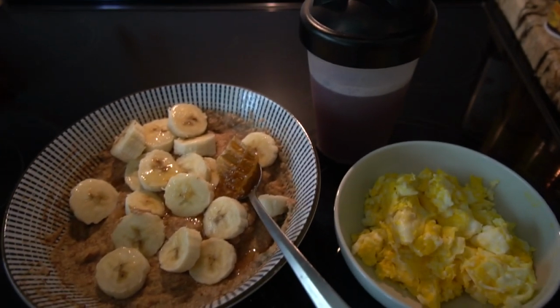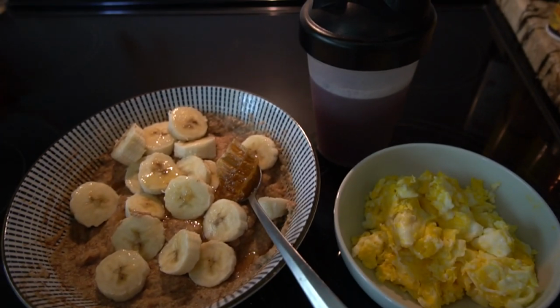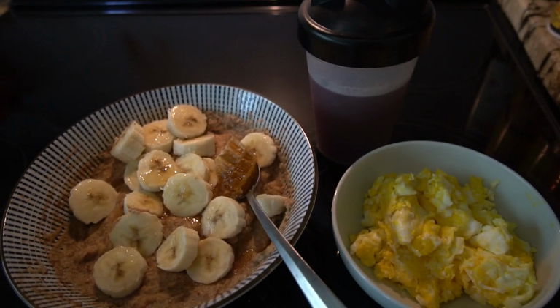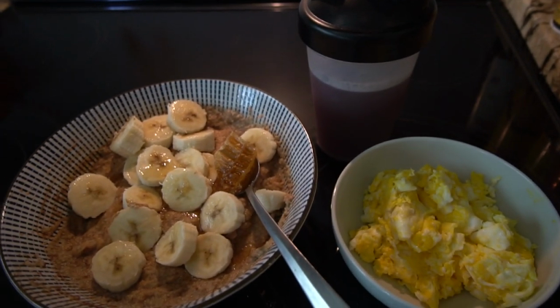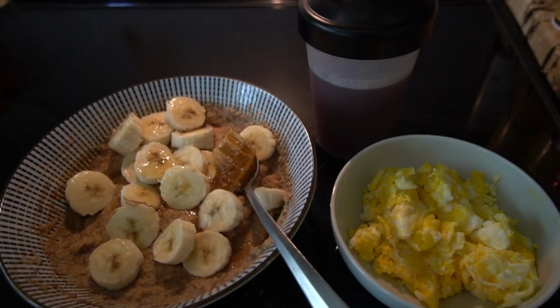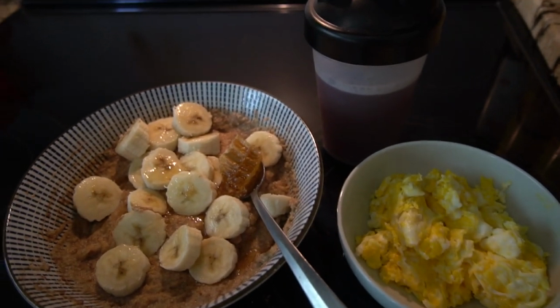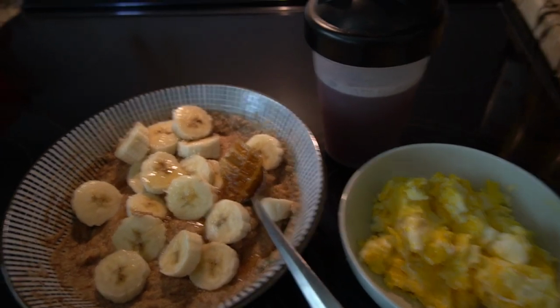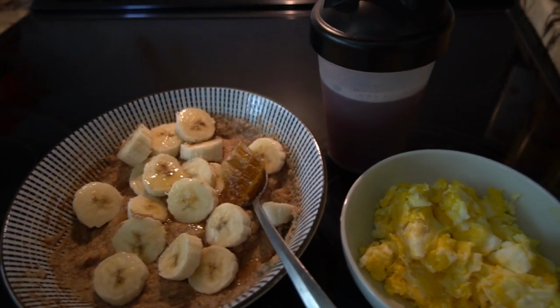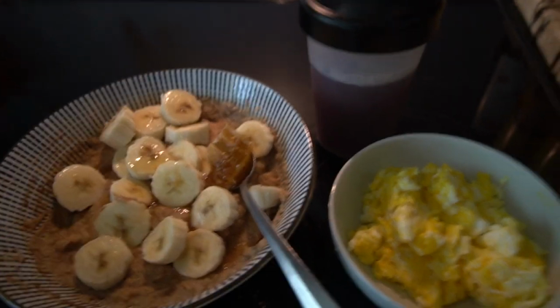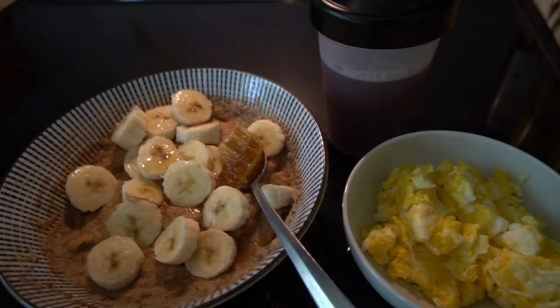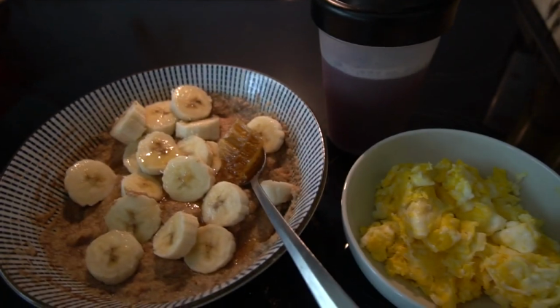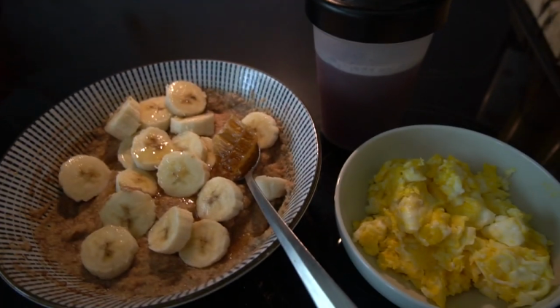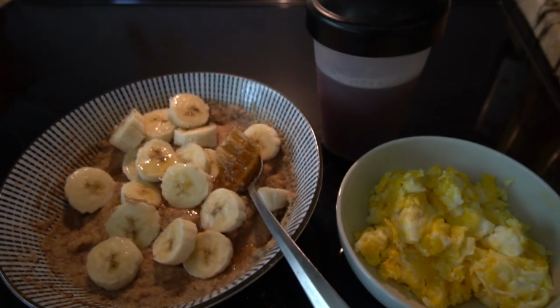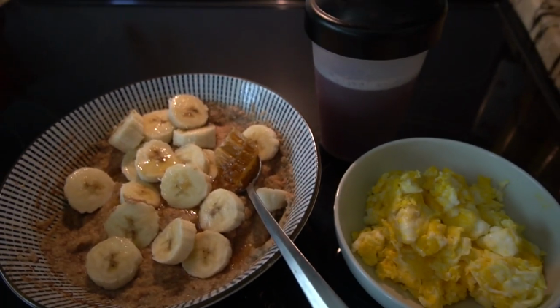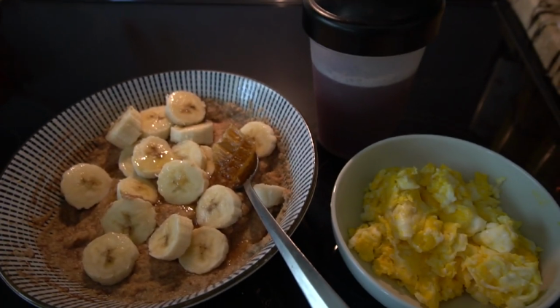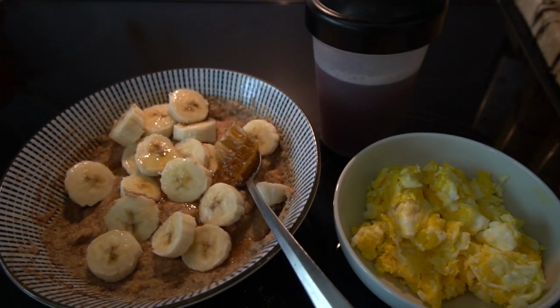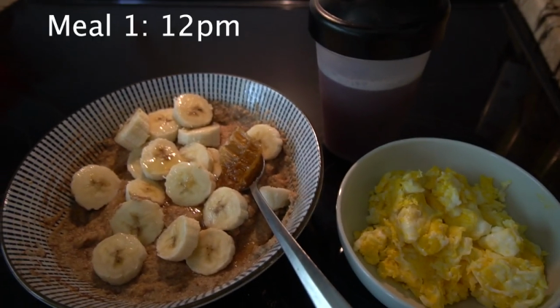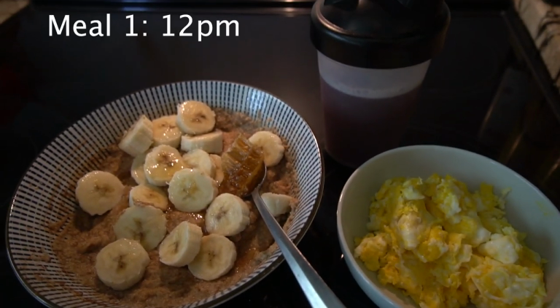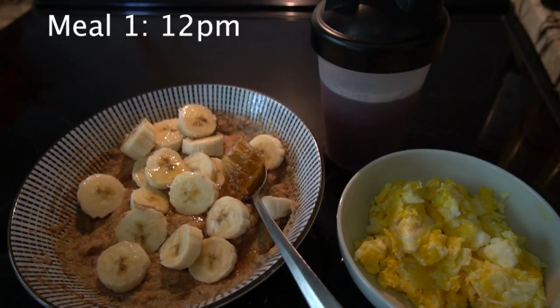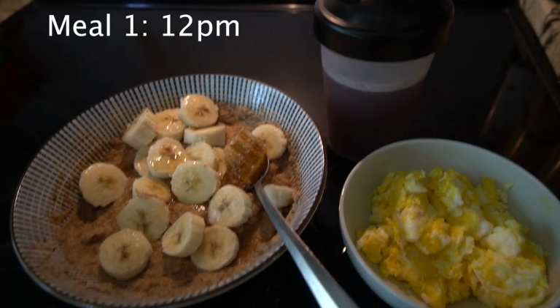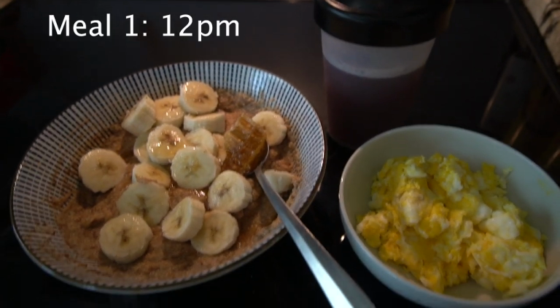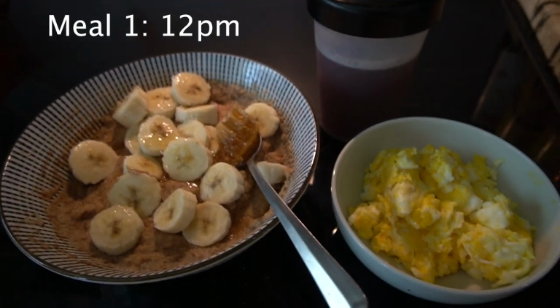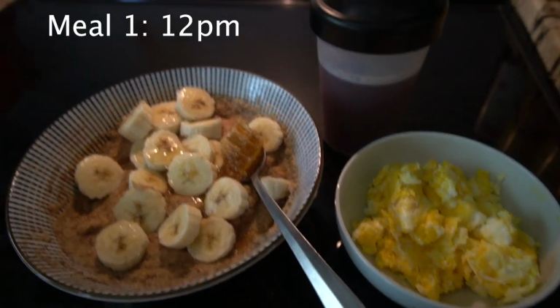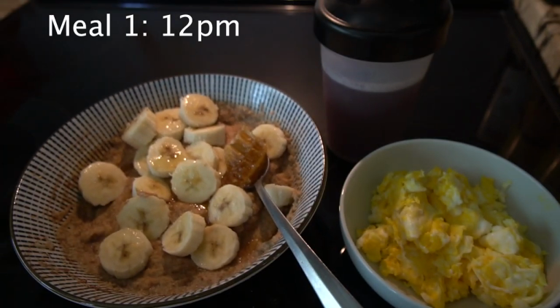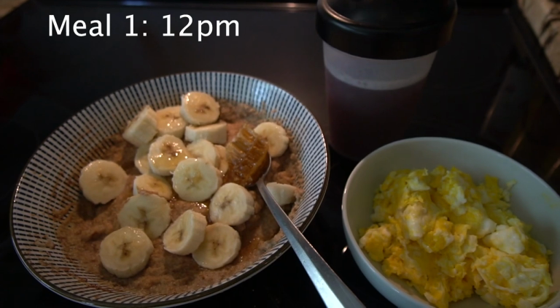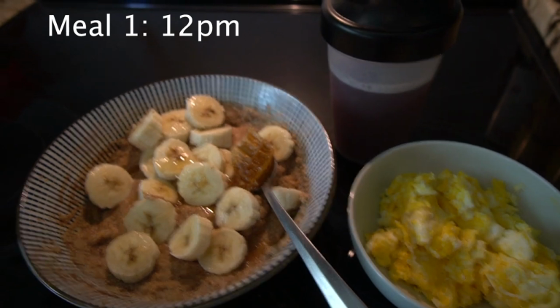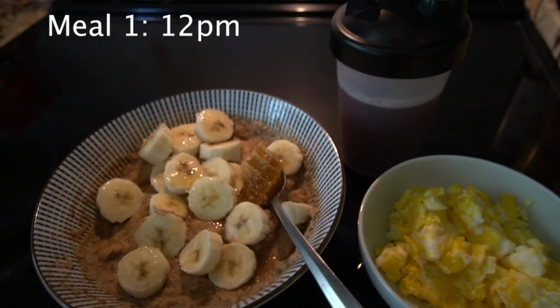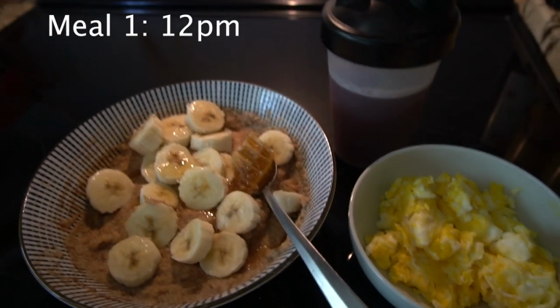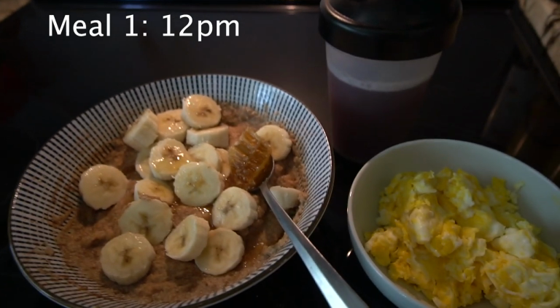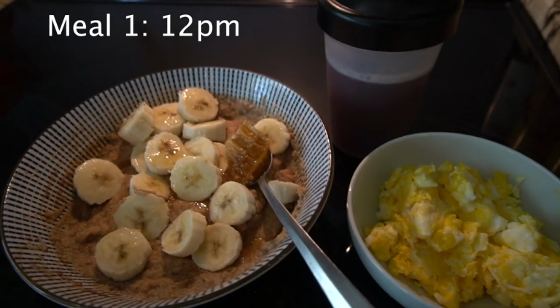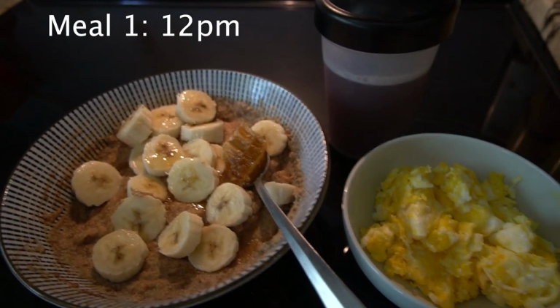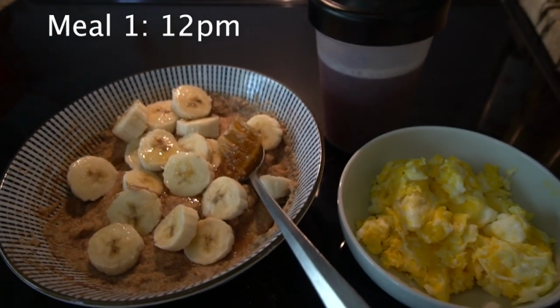So this is meal 1, around 12pm, 2 hours before I start my training.